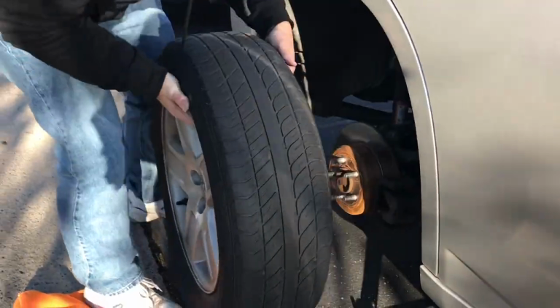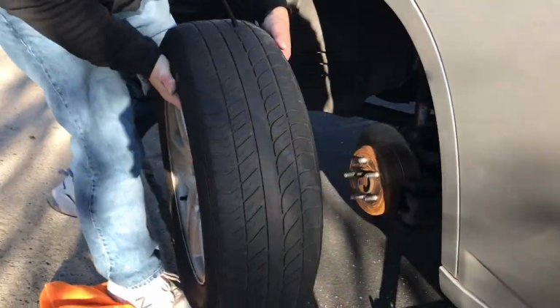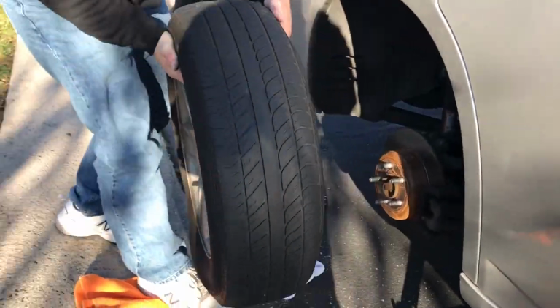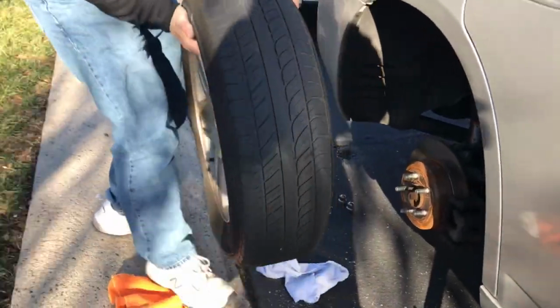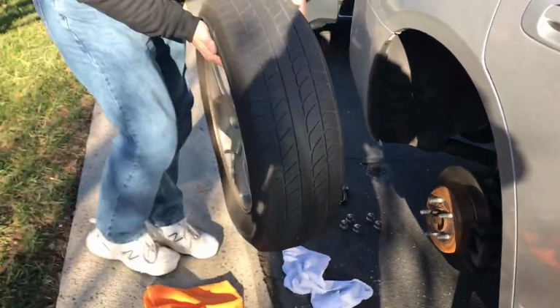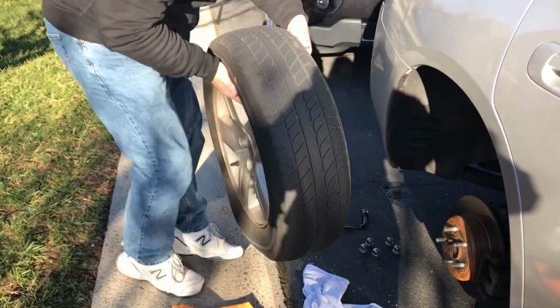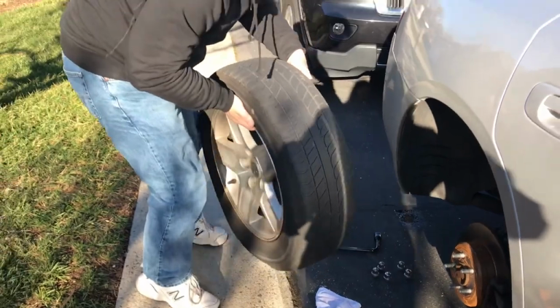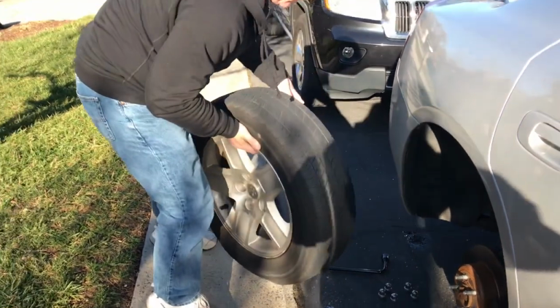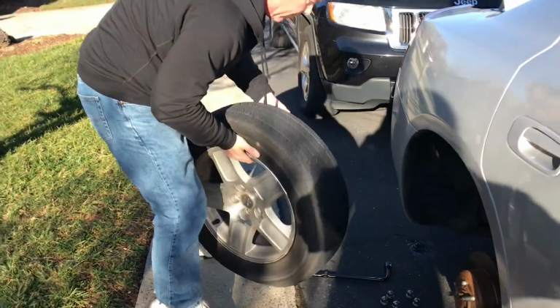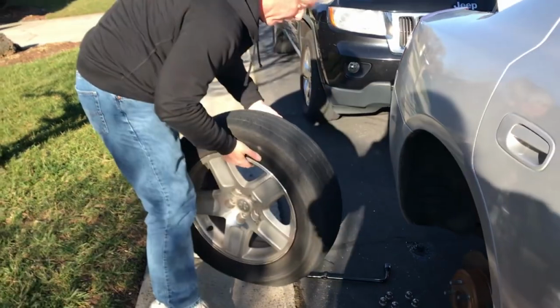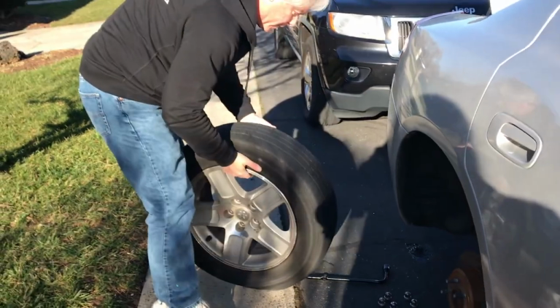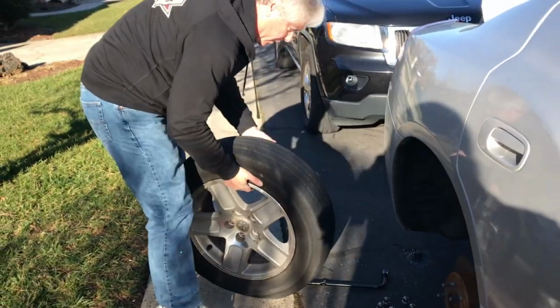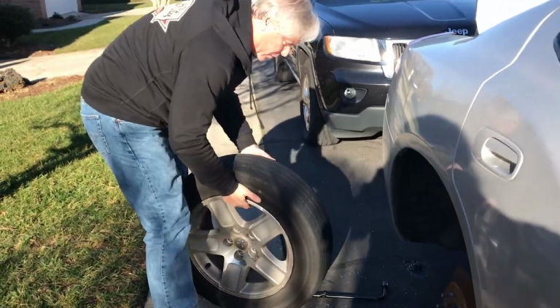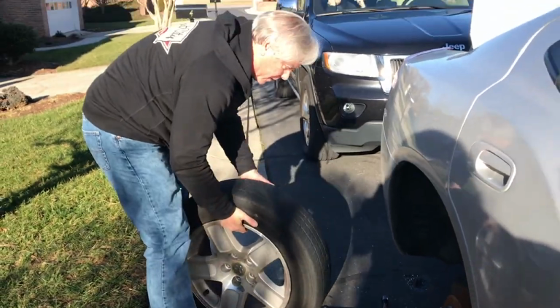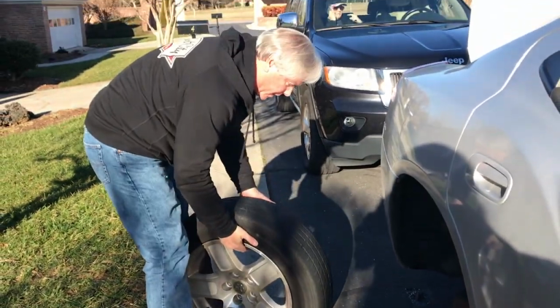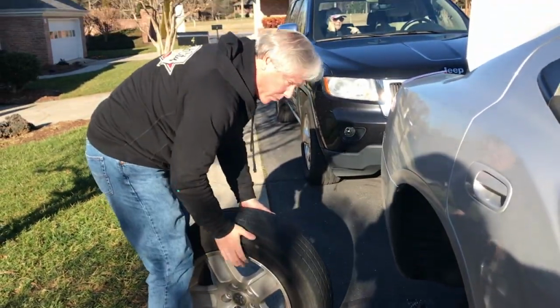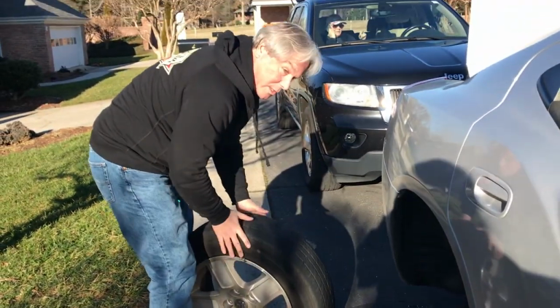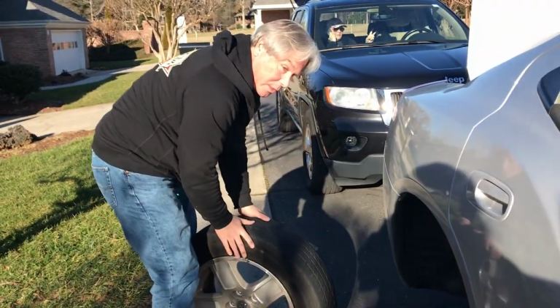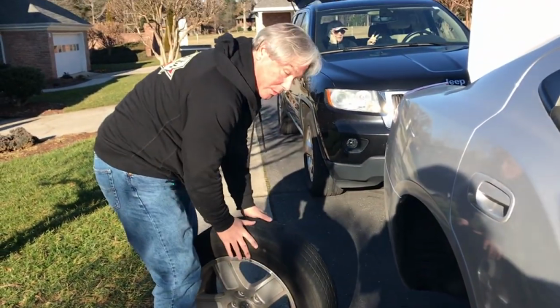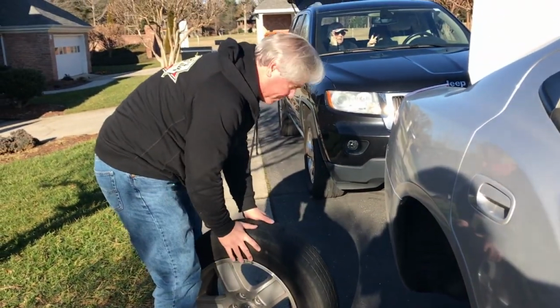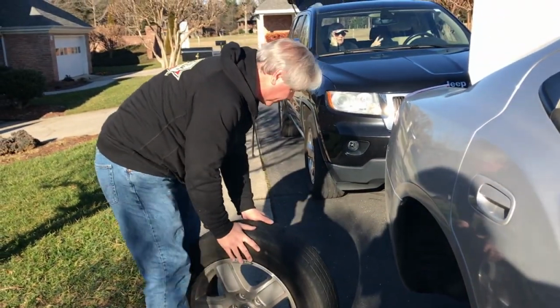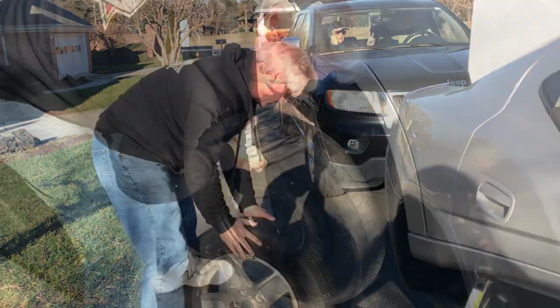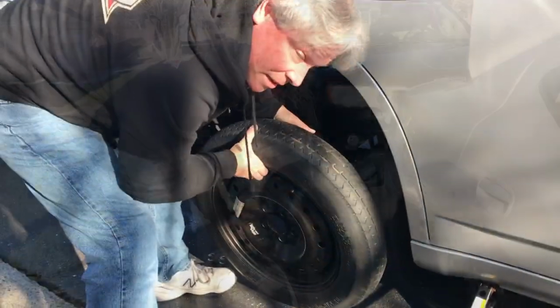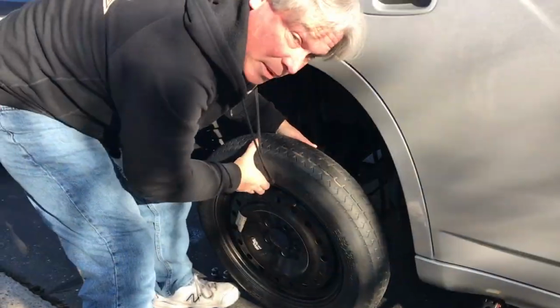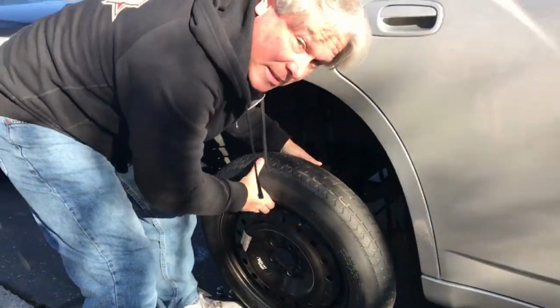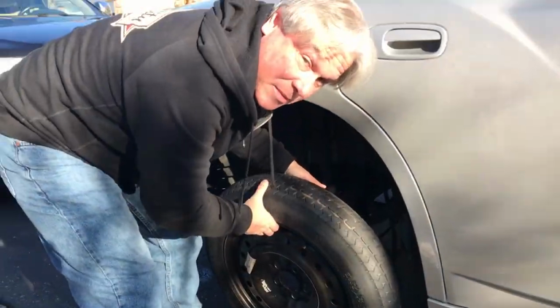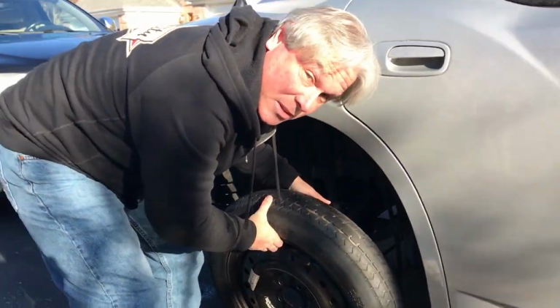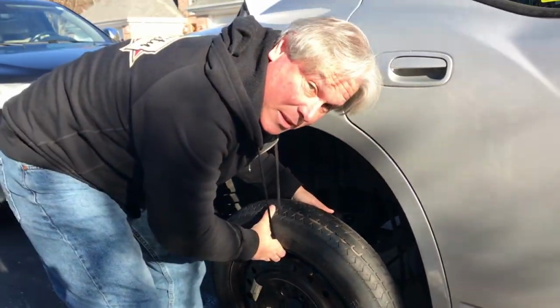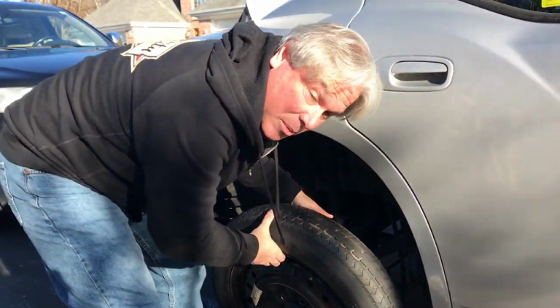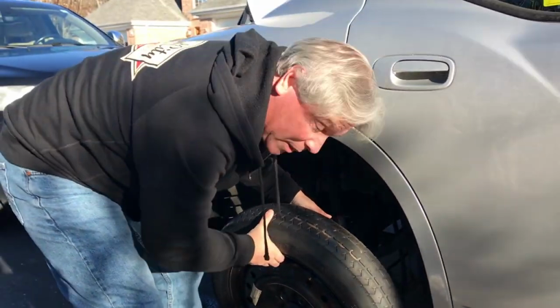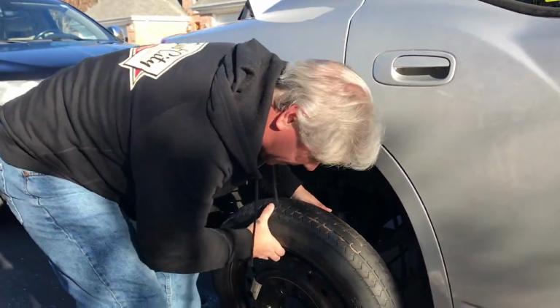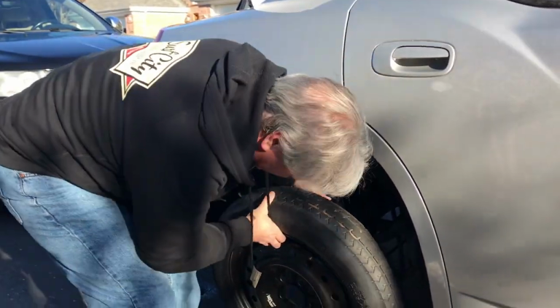Okay, out with the old and in with the new. We're gonna lift this on here and put it on.